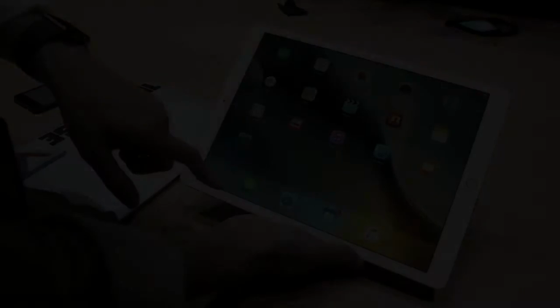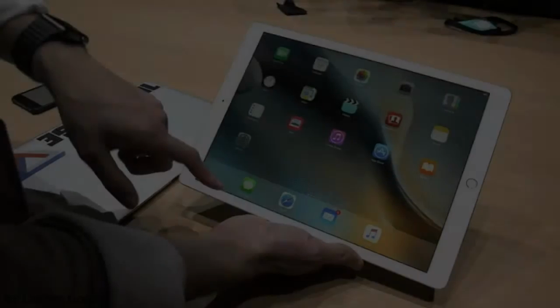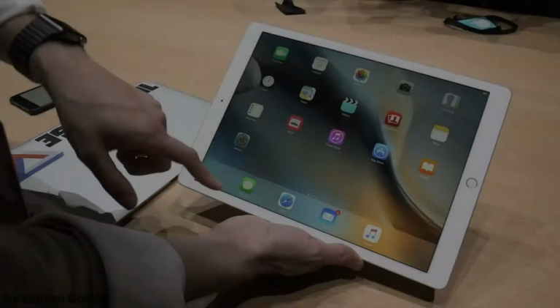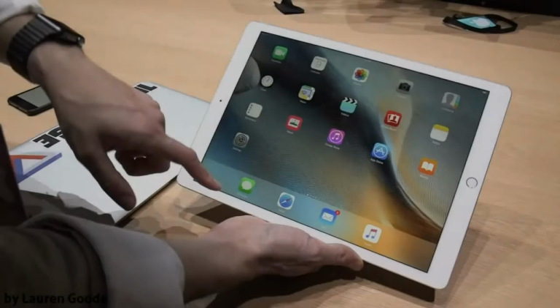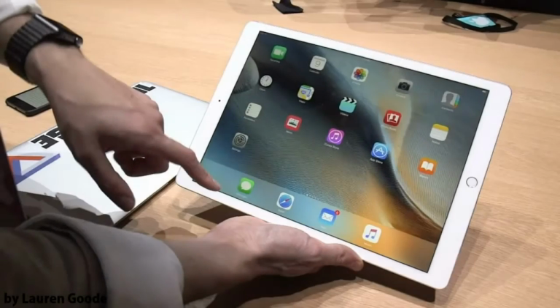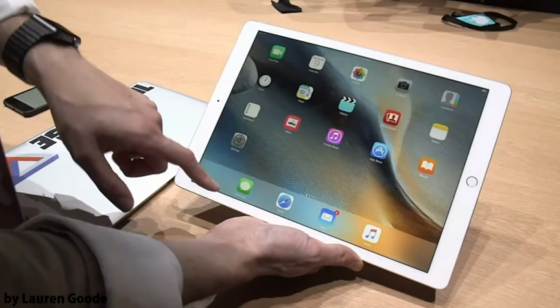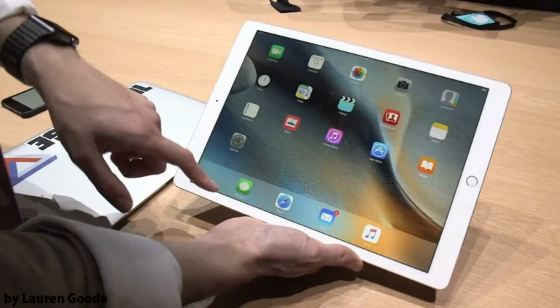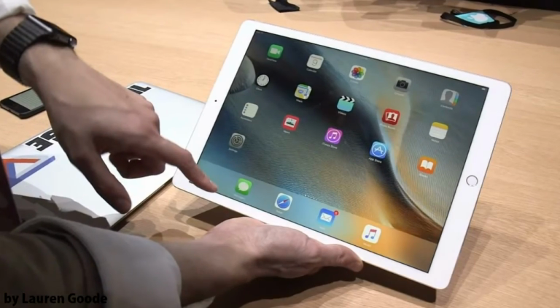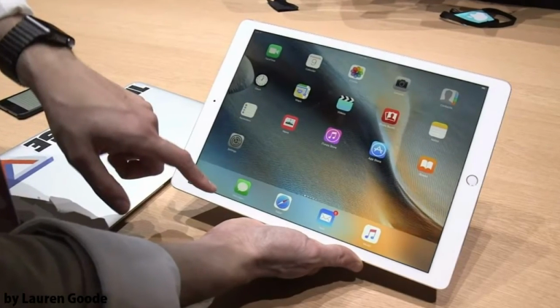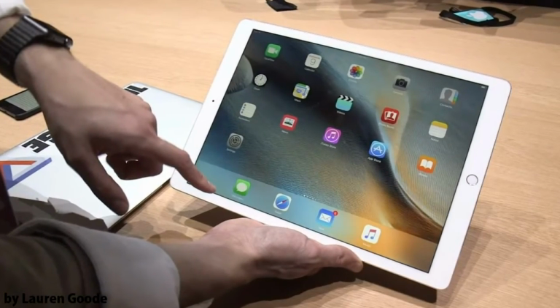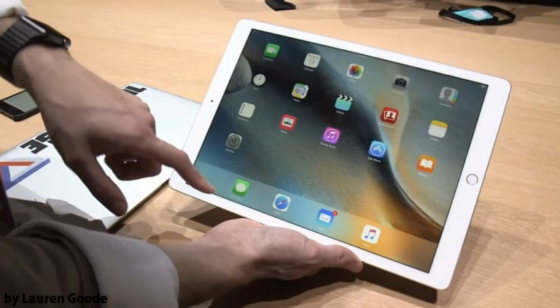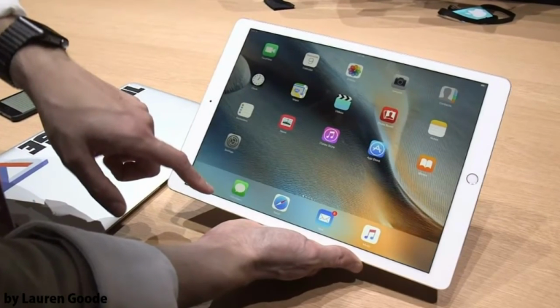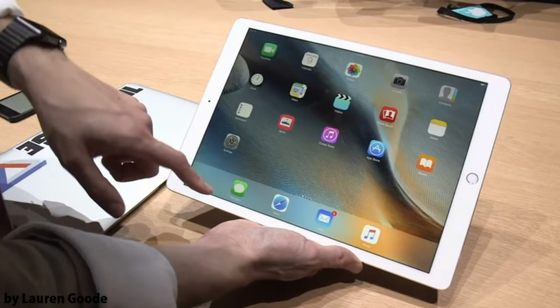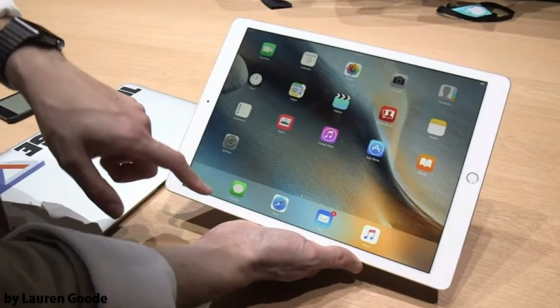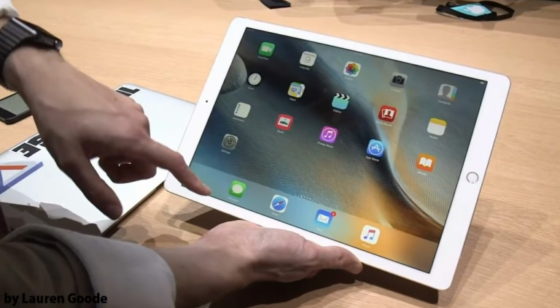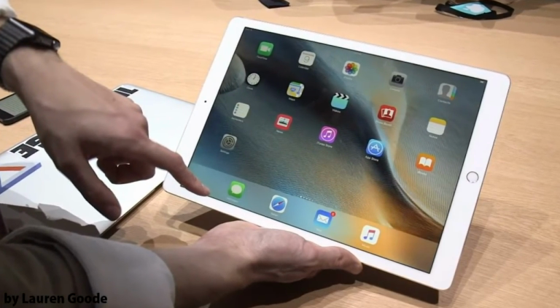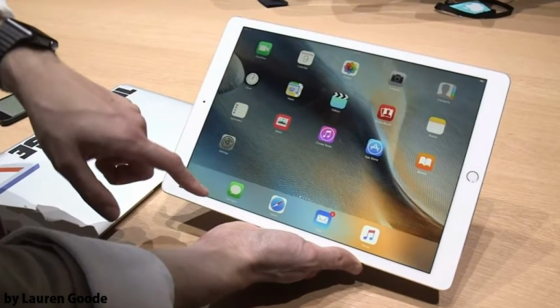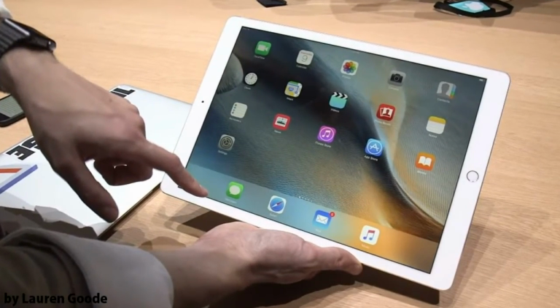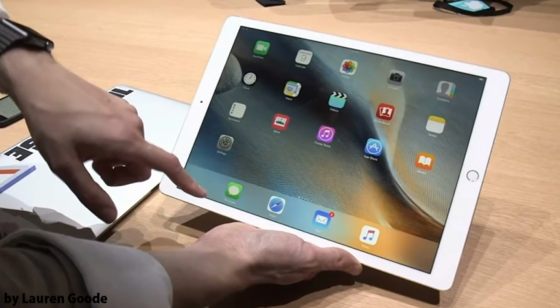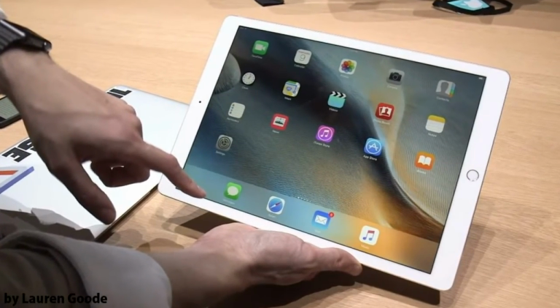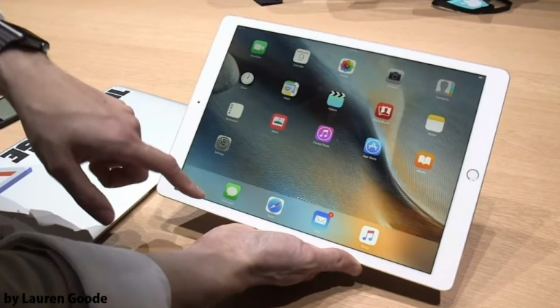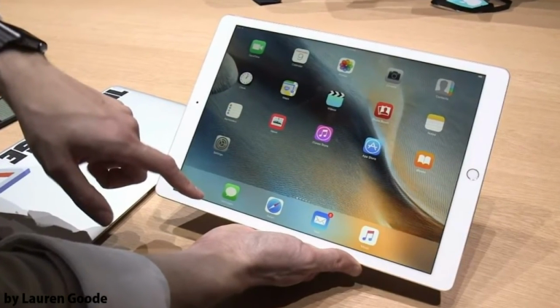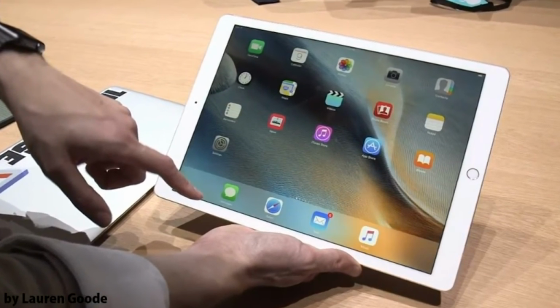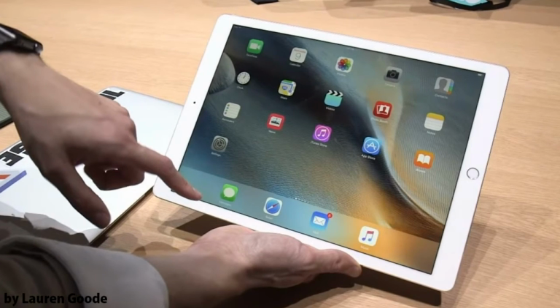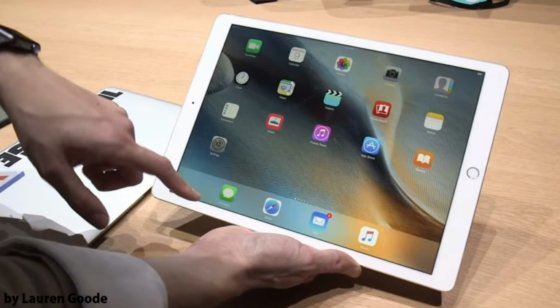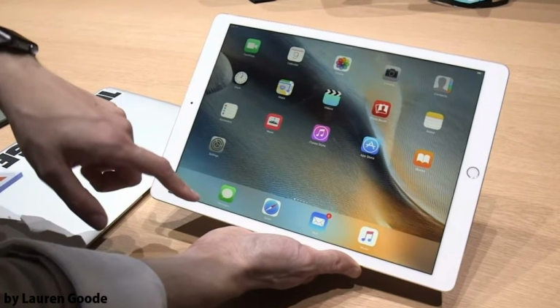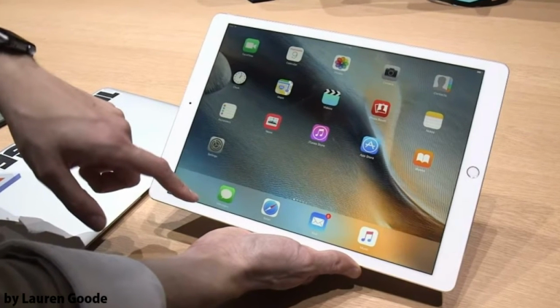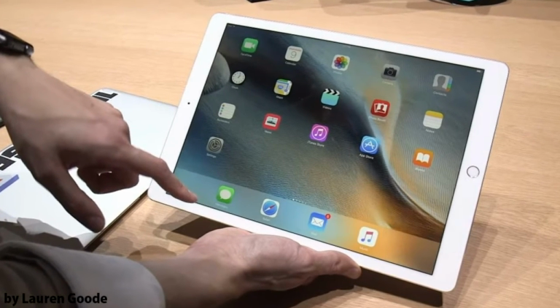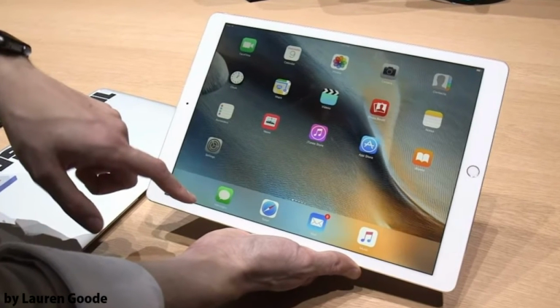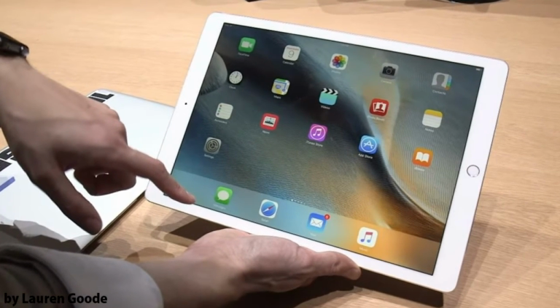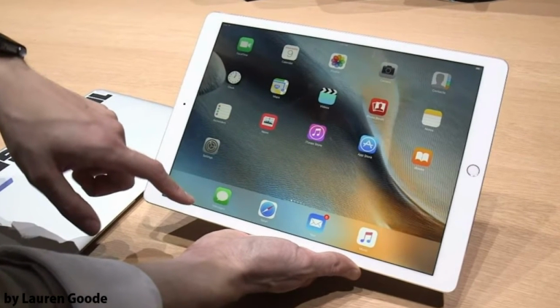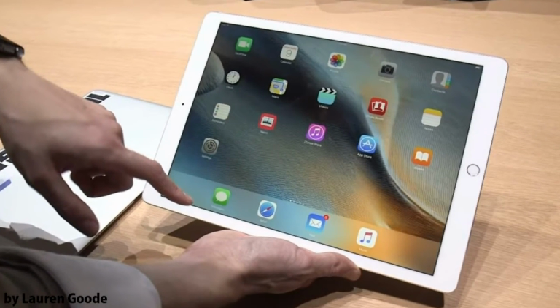Hey guys, I just want to talk about the recent release of the iPad Pro and from what I've read and seen so far, this is an amazing device.